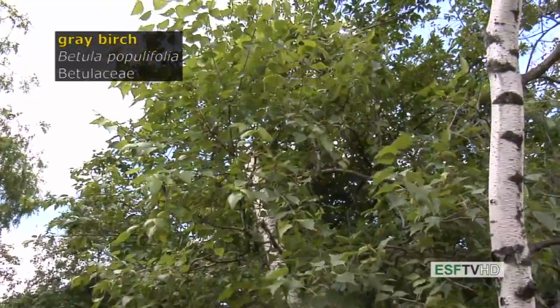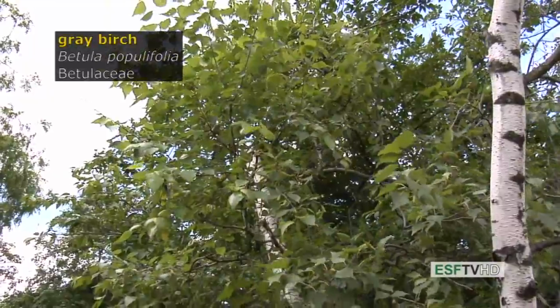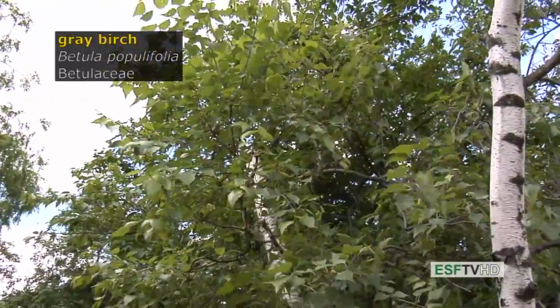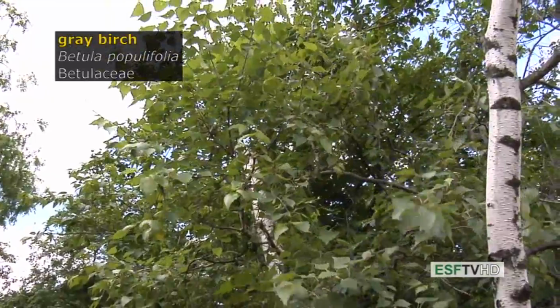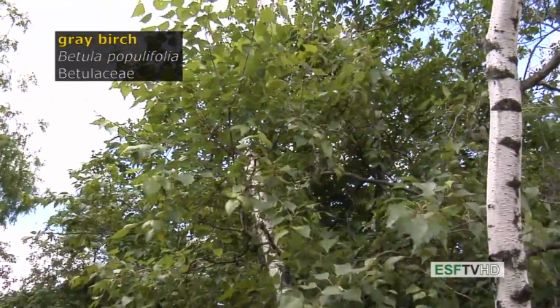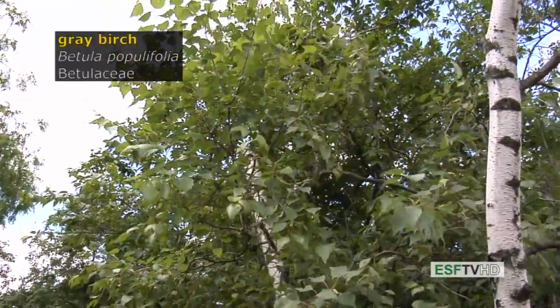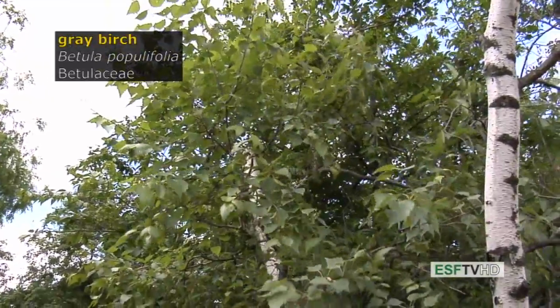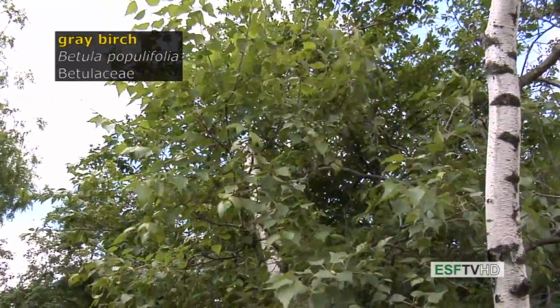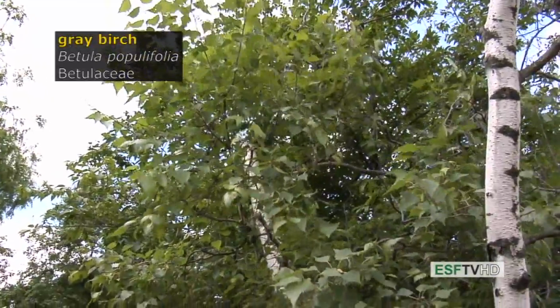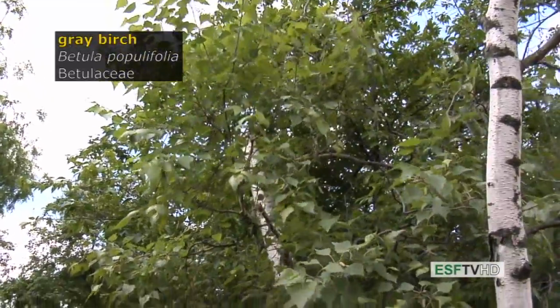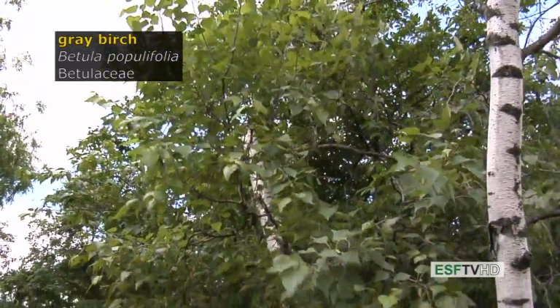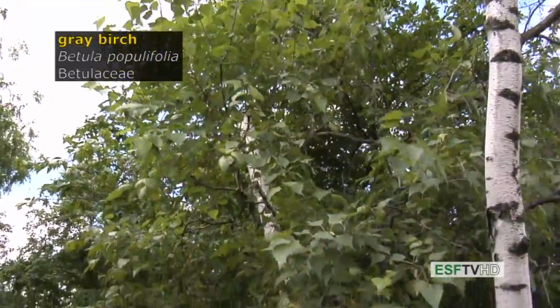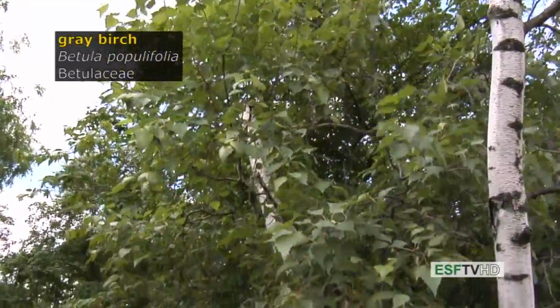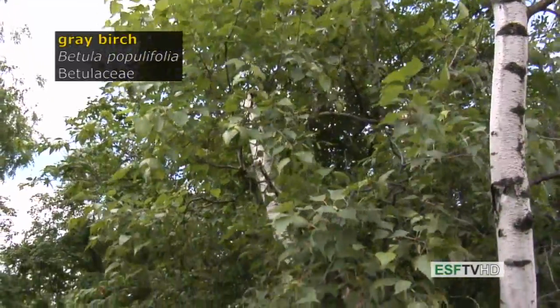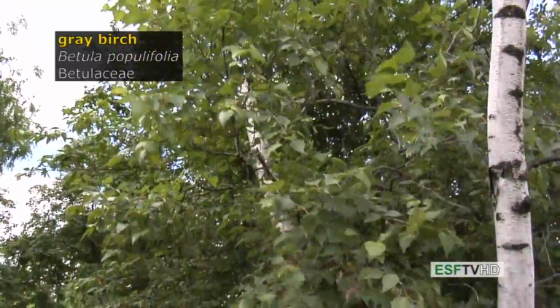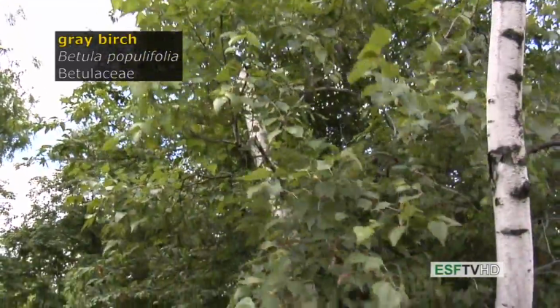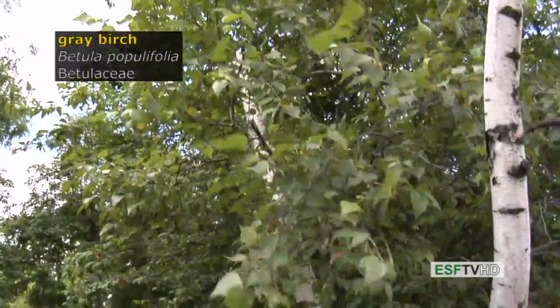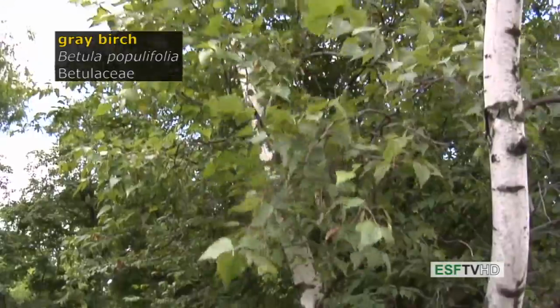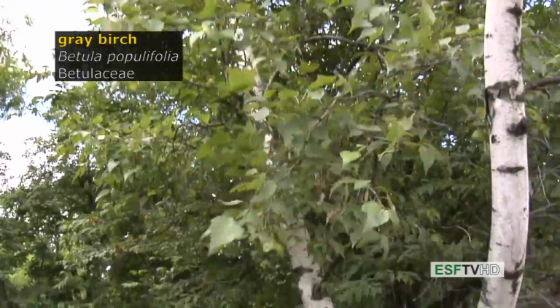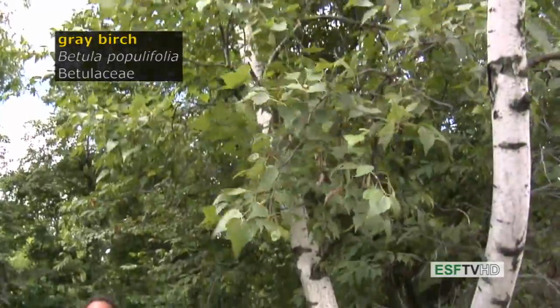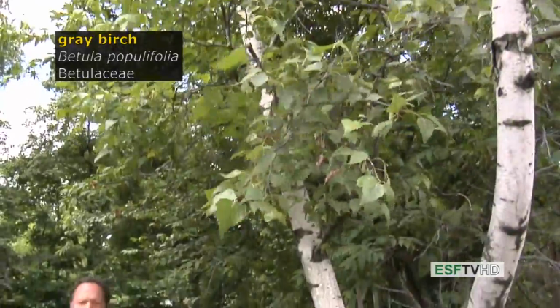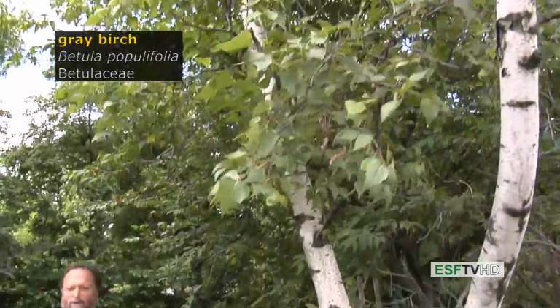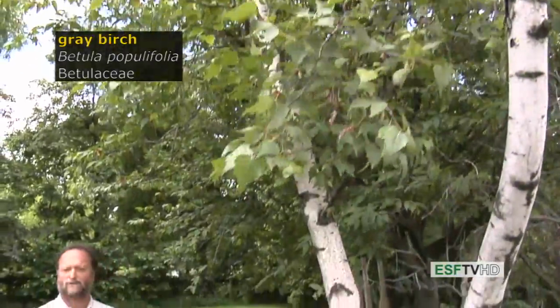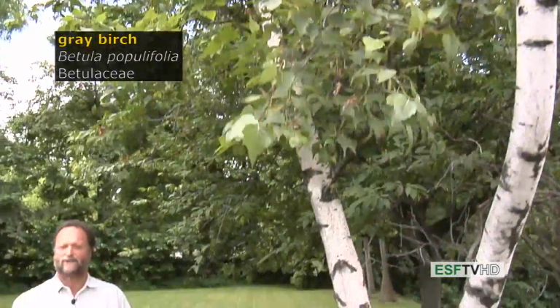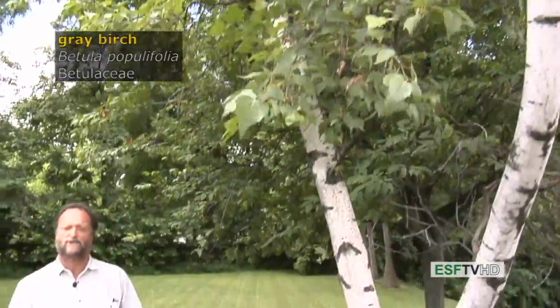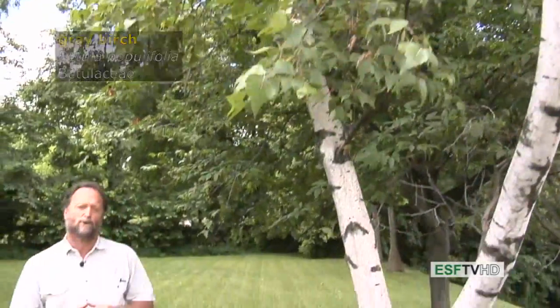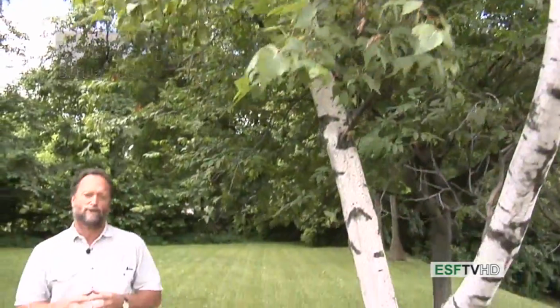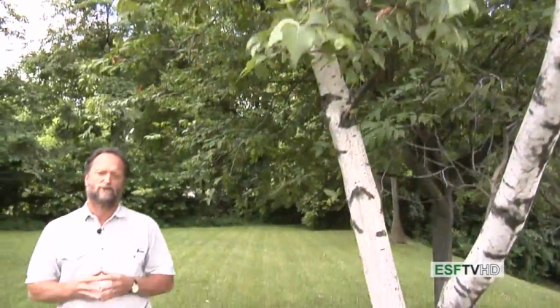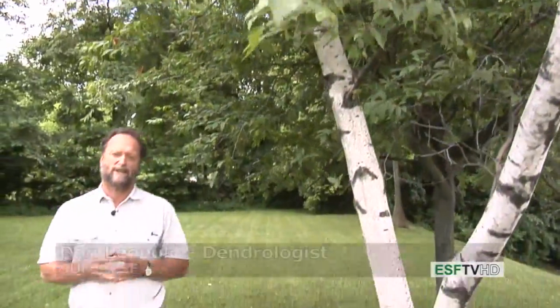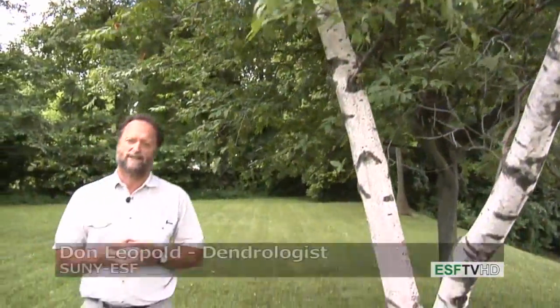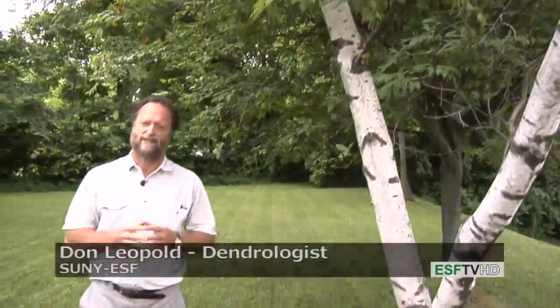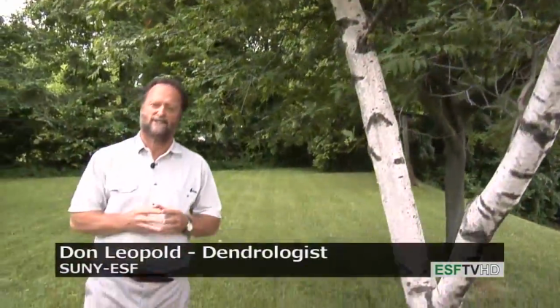Betula populifolia, the gray birch in the Betulaceae, is one of the smallest trees in the northeastern United States.